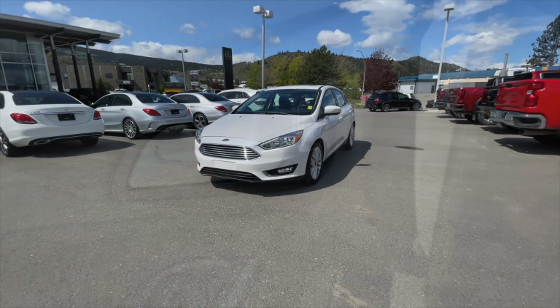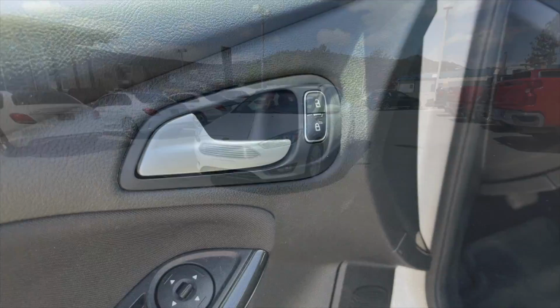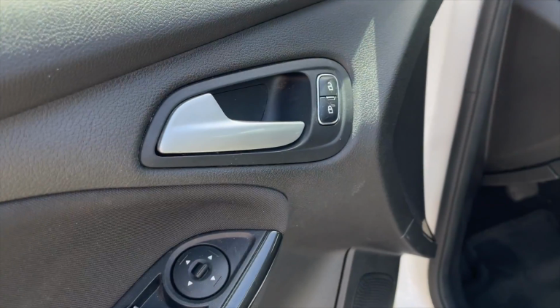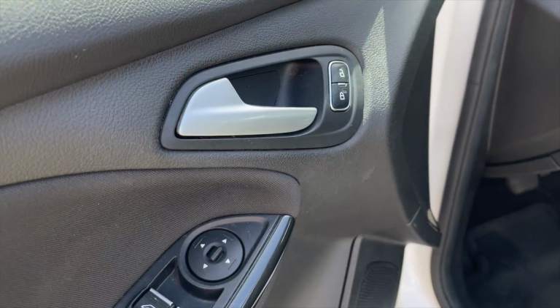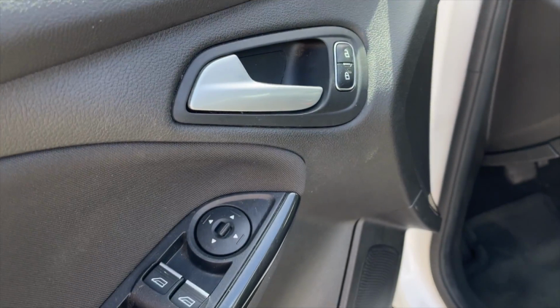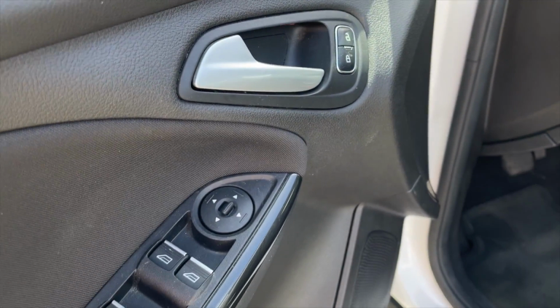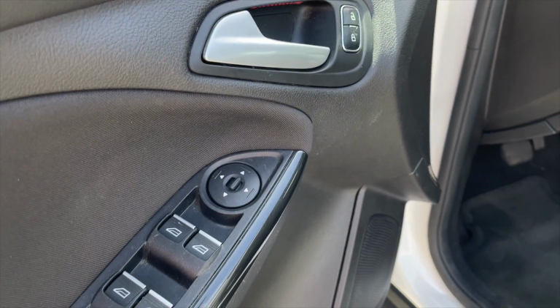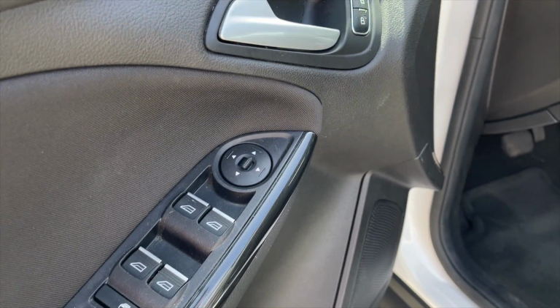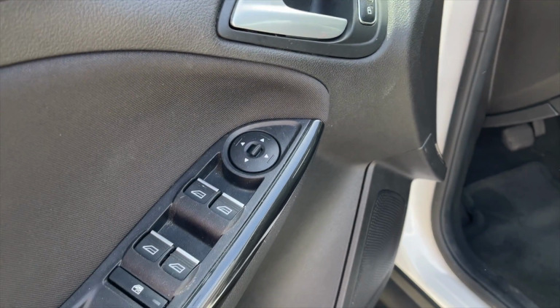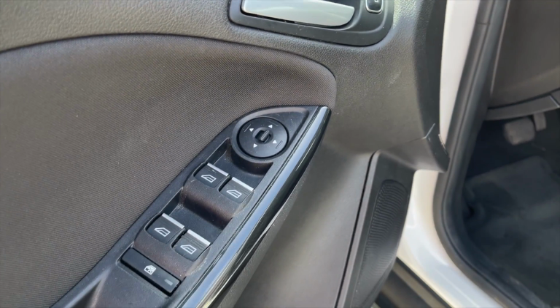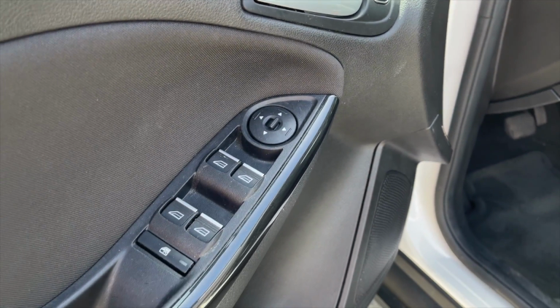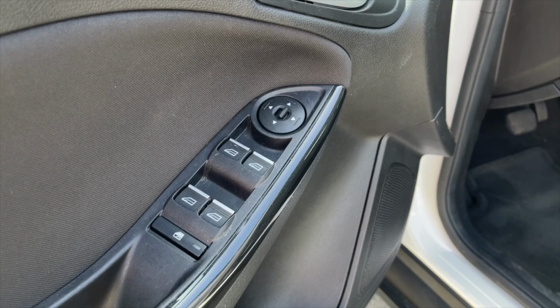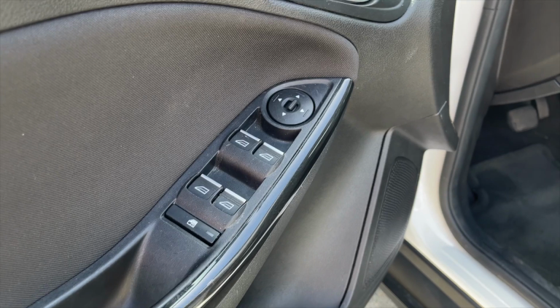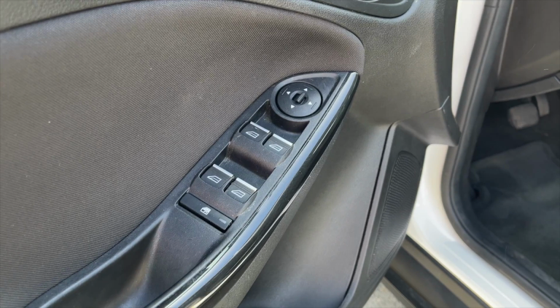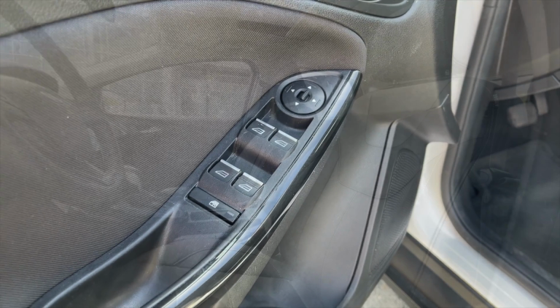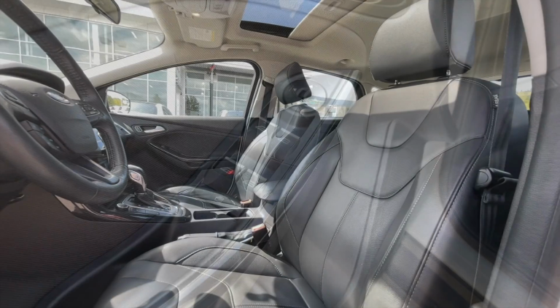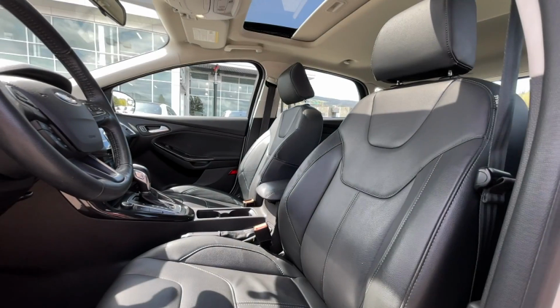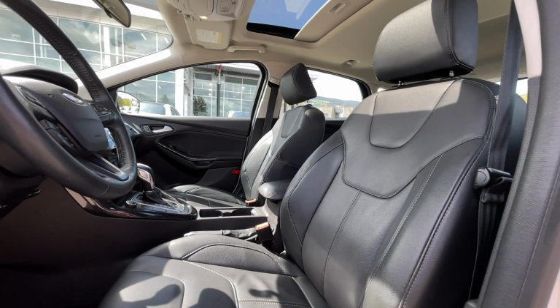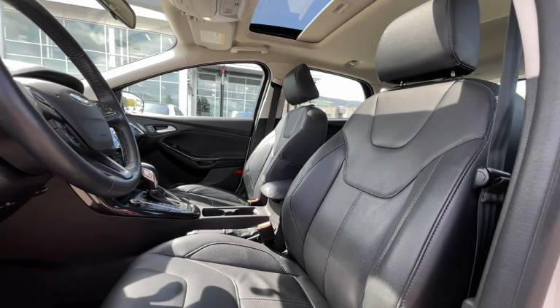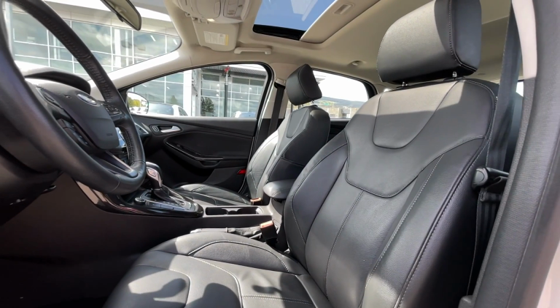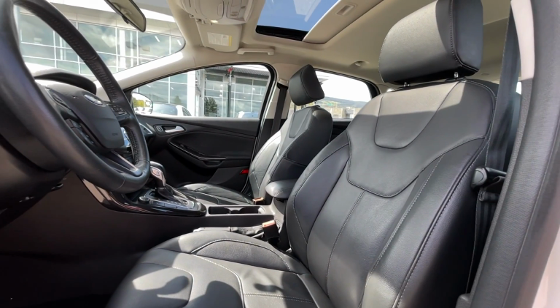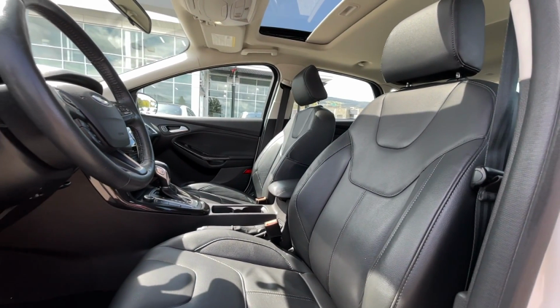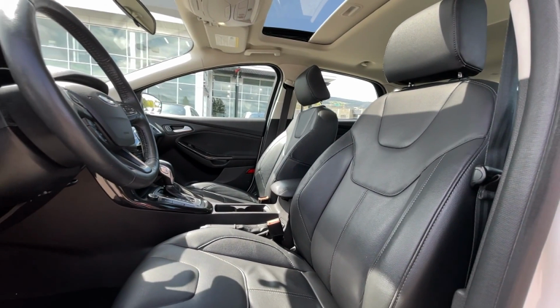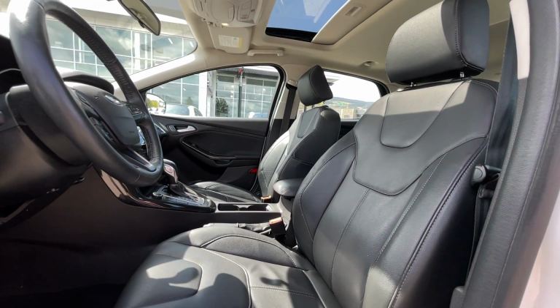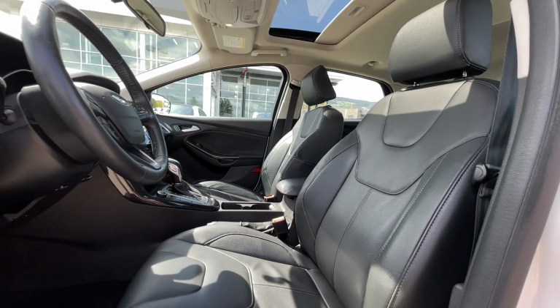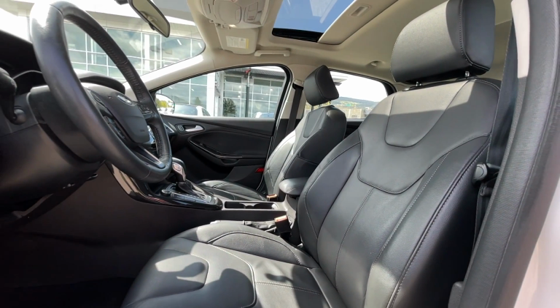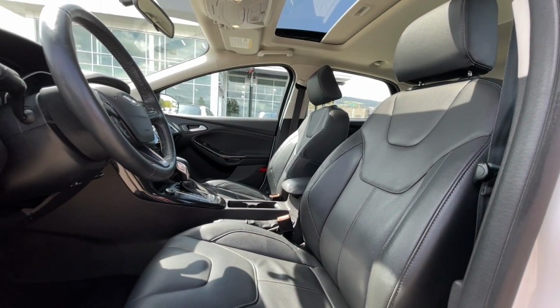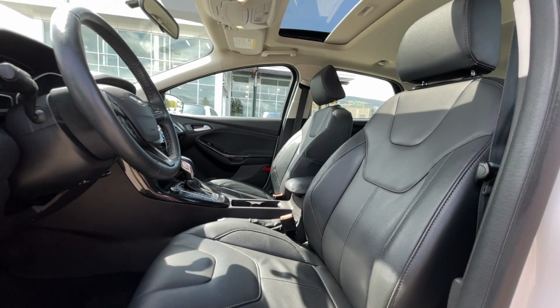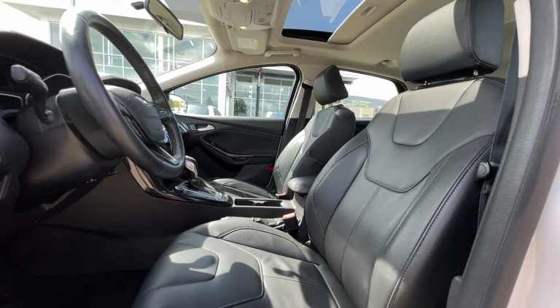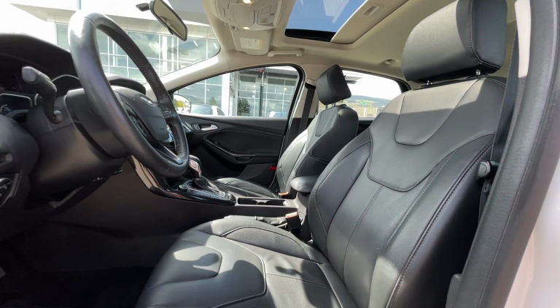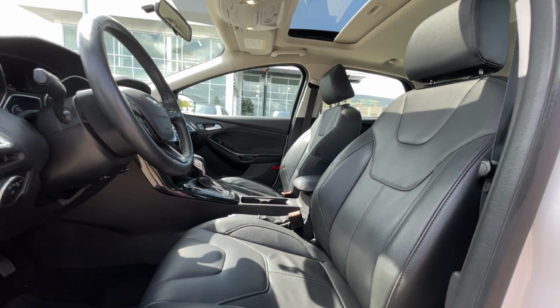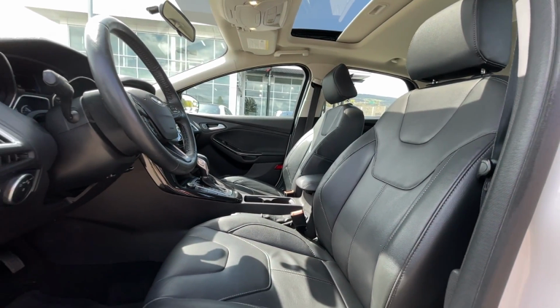For your power interior accessories you get power locks, power mirrors, and power windows. For your interior, this is a 5-passenger vehicle with charcoal black leather interior seating.